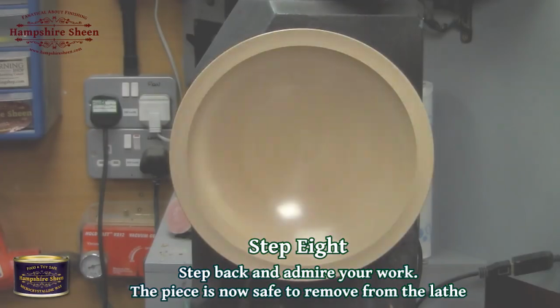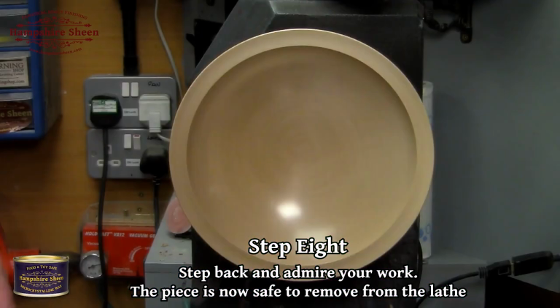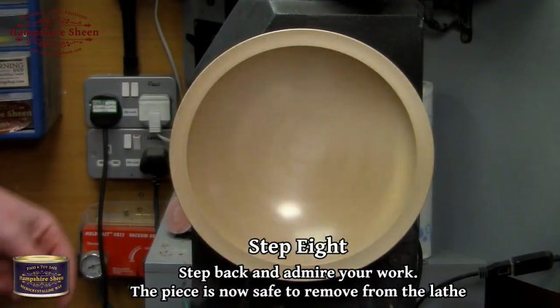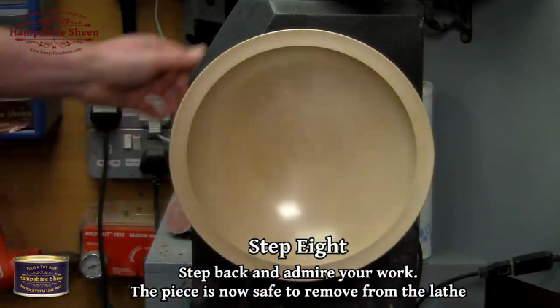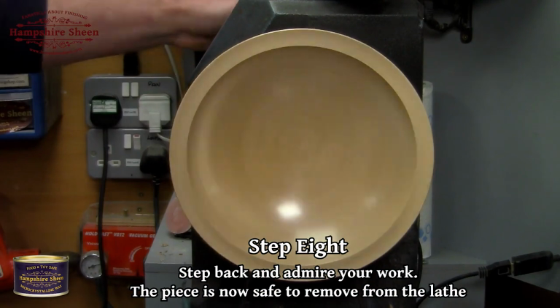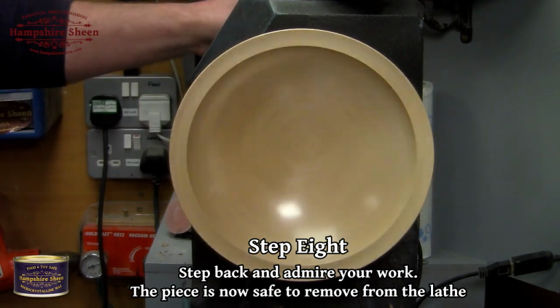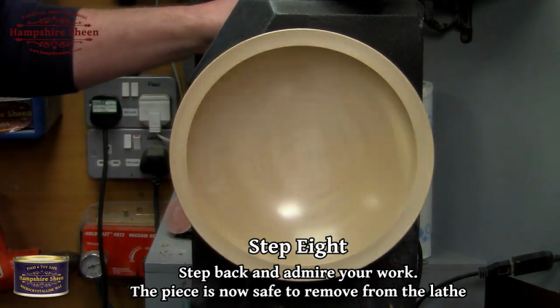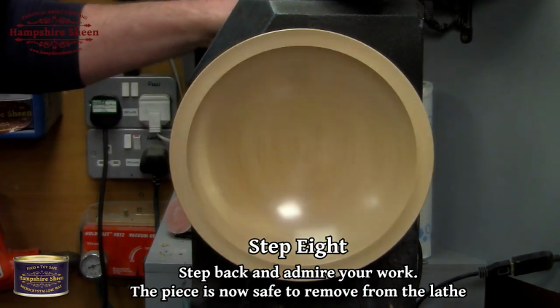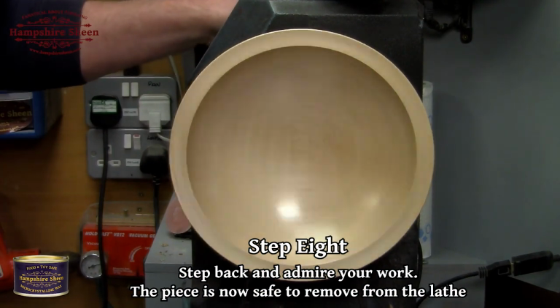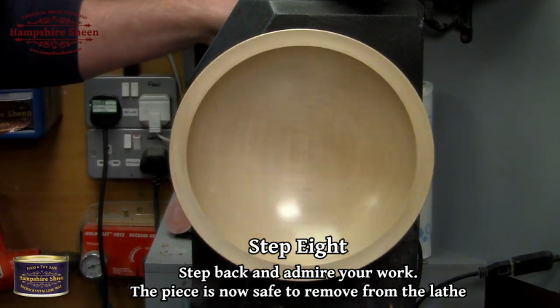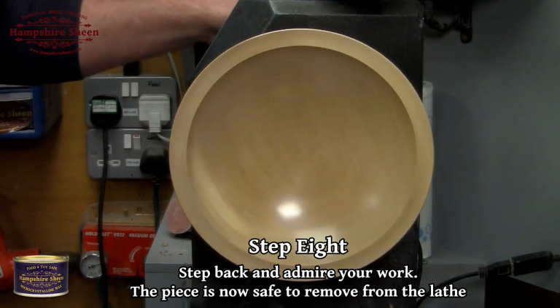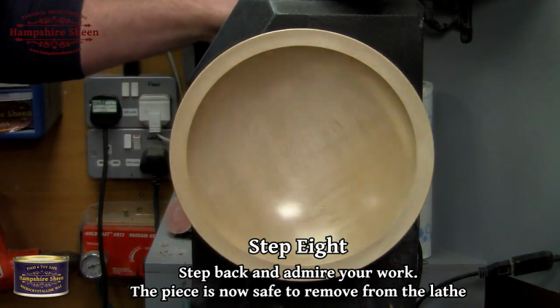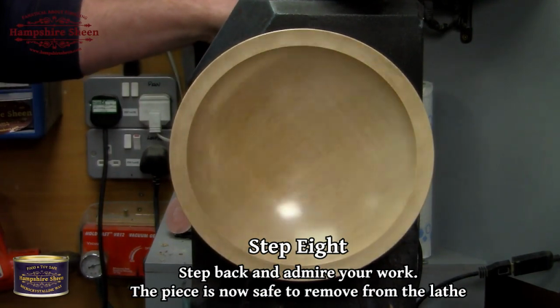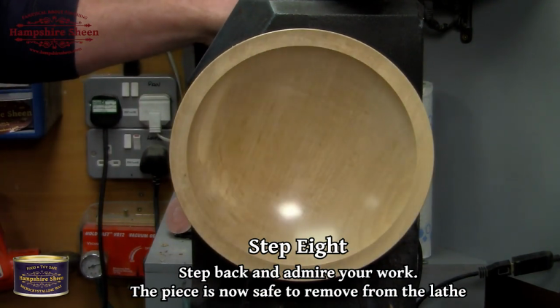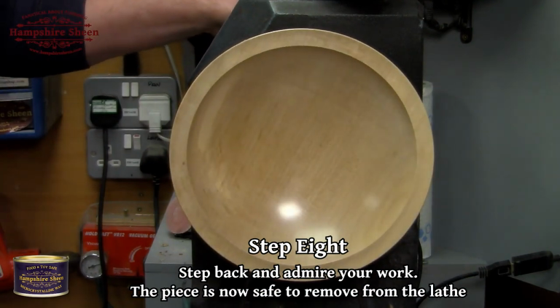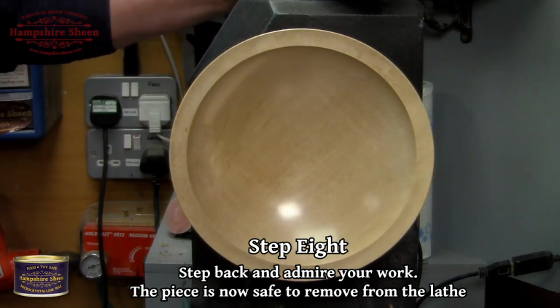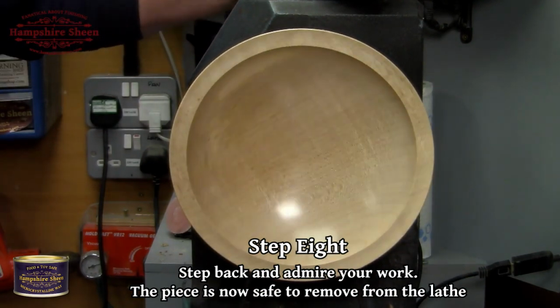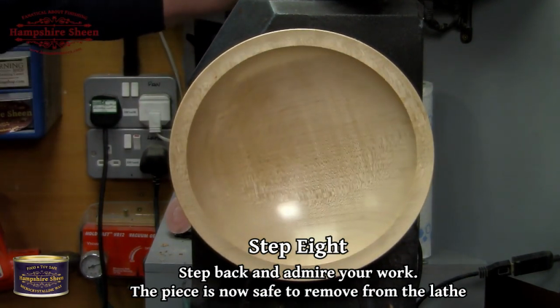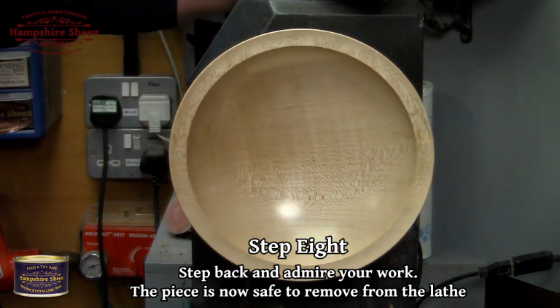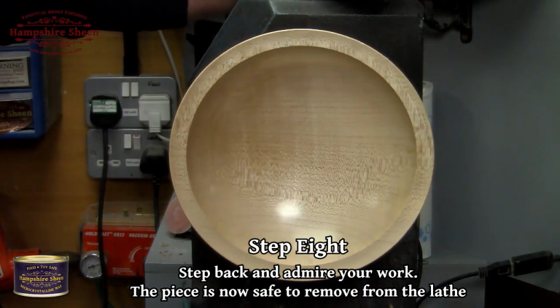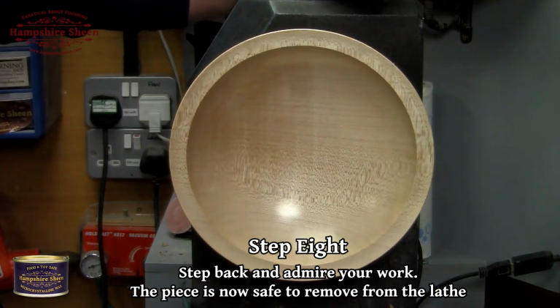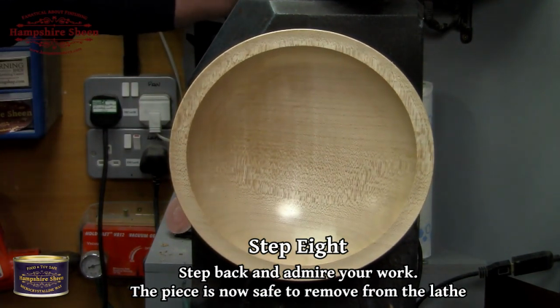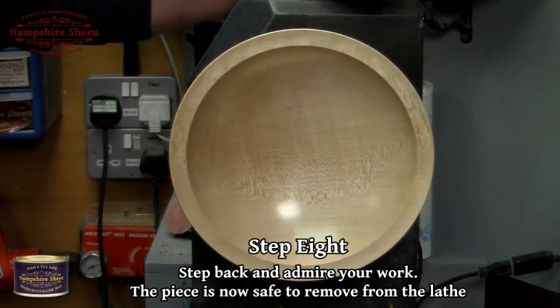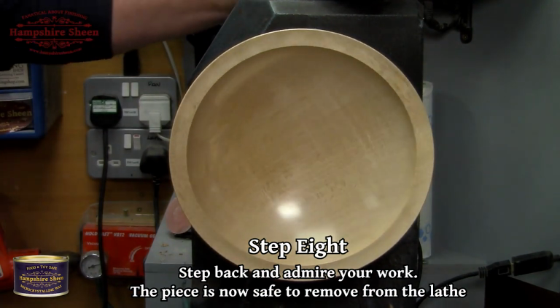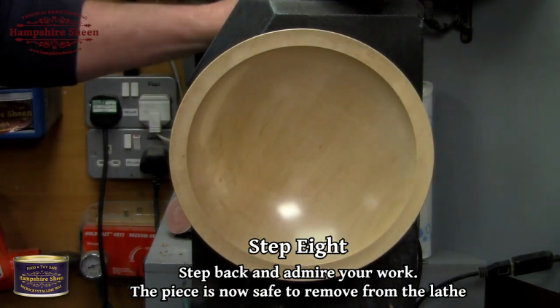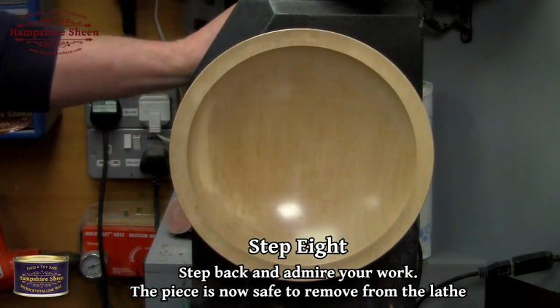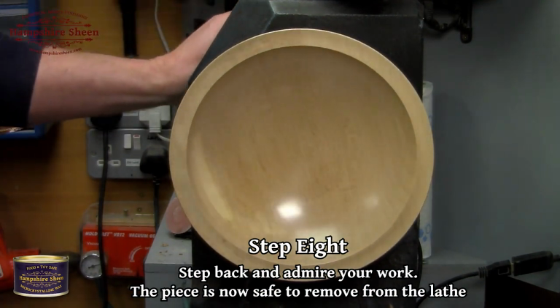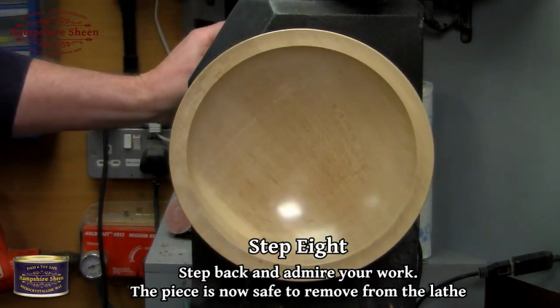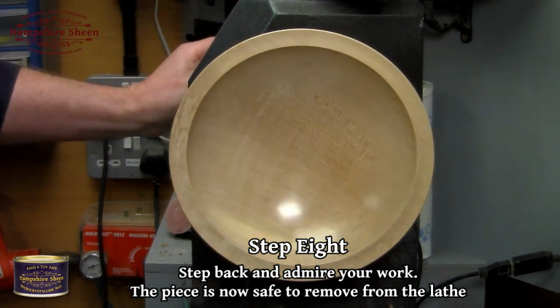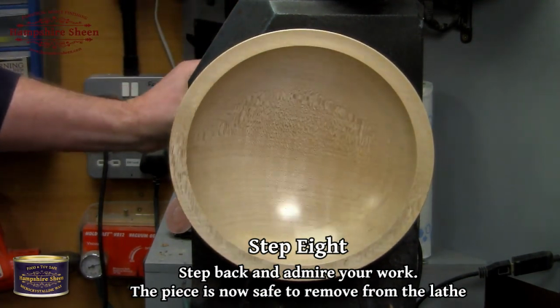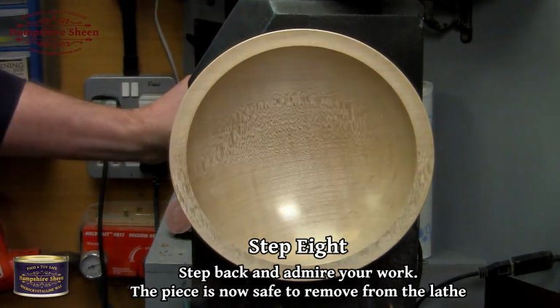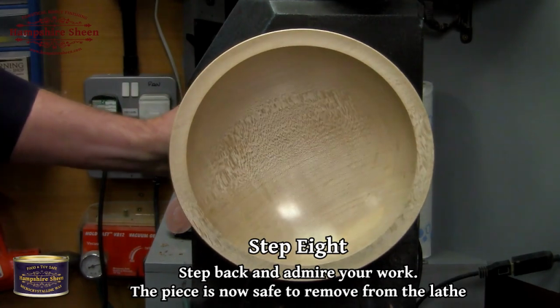Step 8: step back and admire your work. The piece is now safe to remove from the lathe.